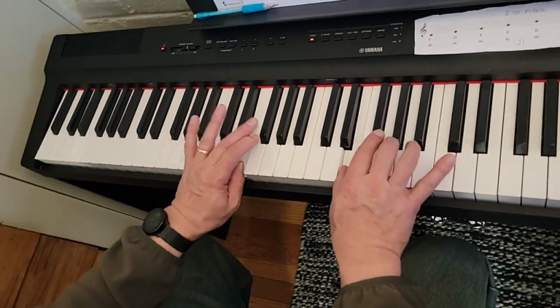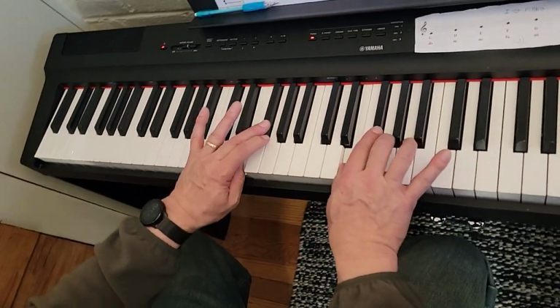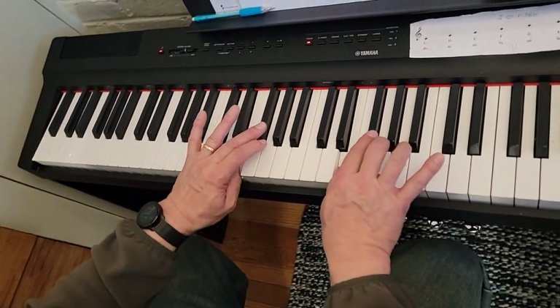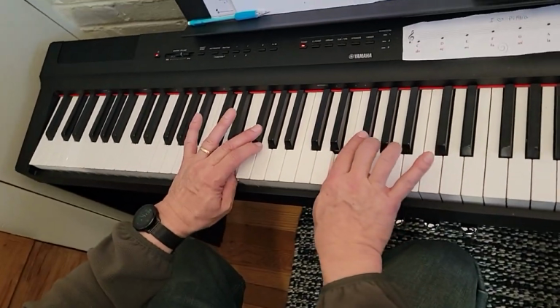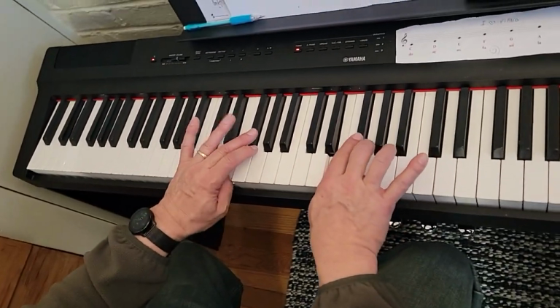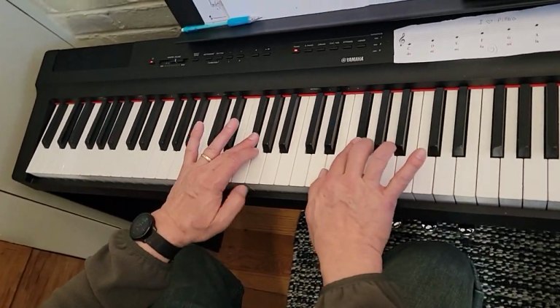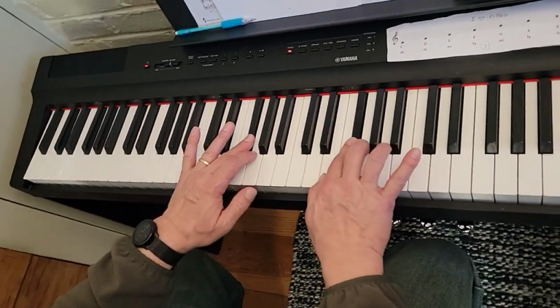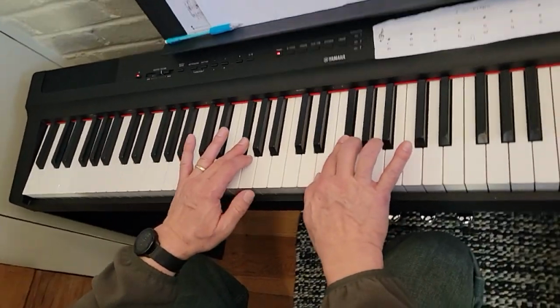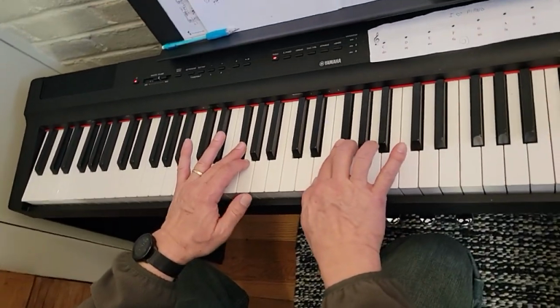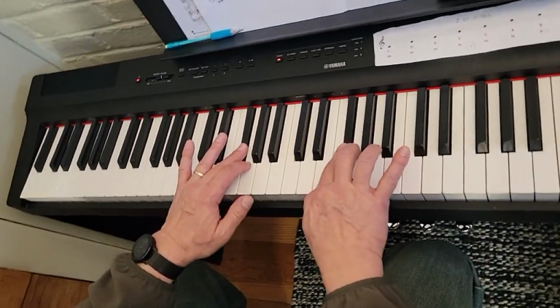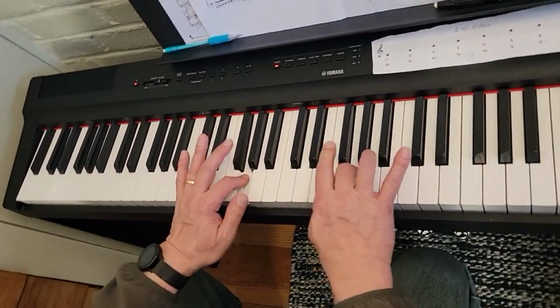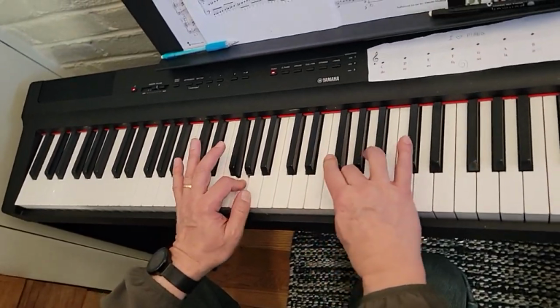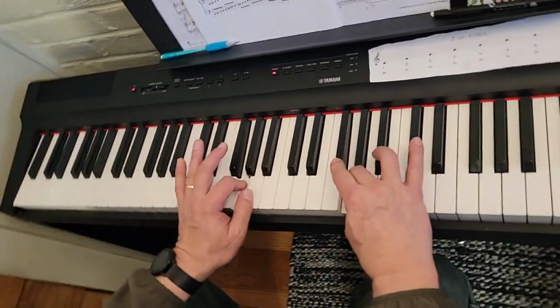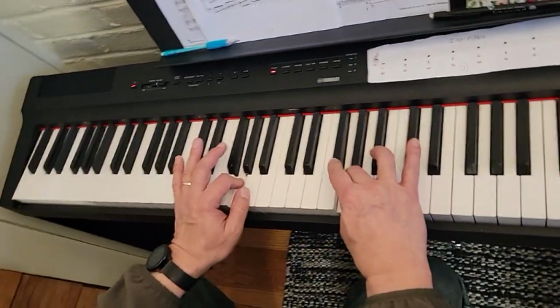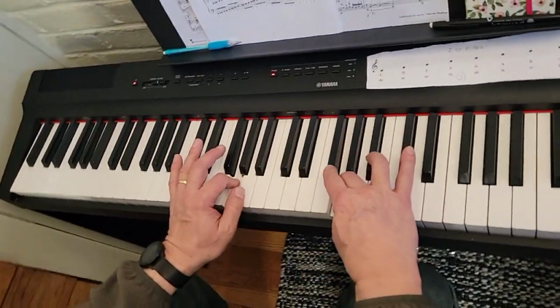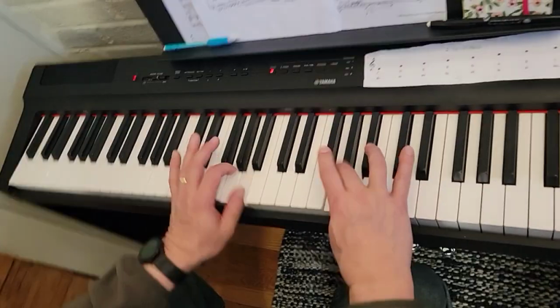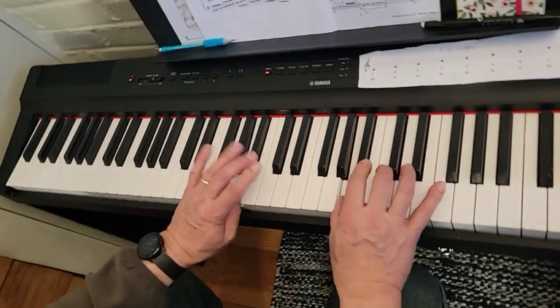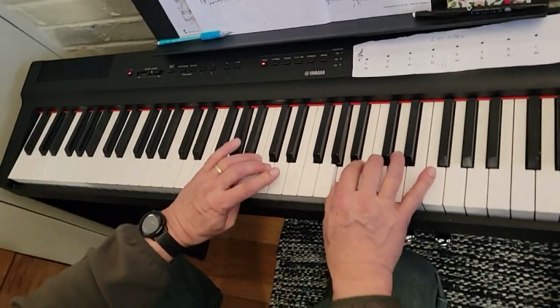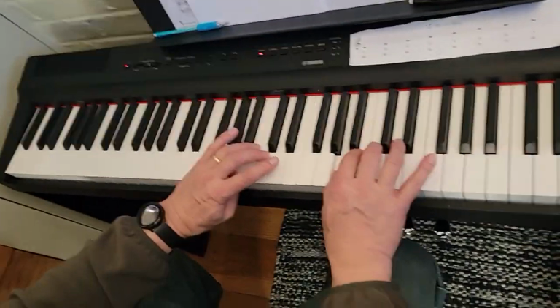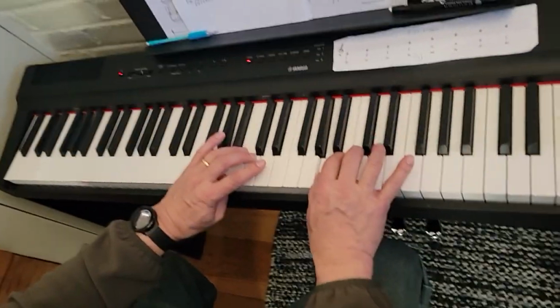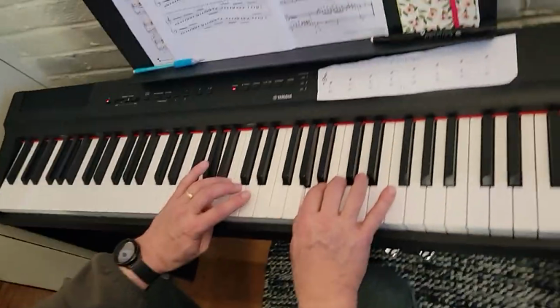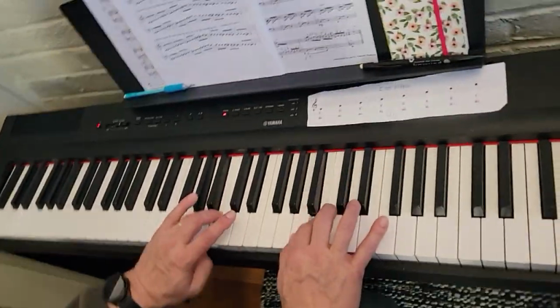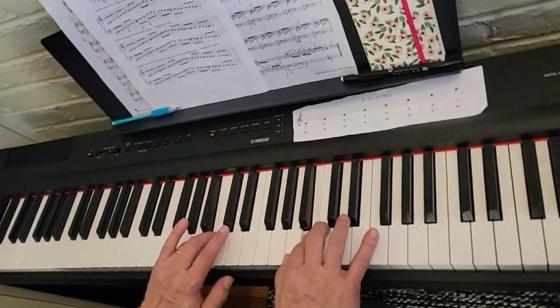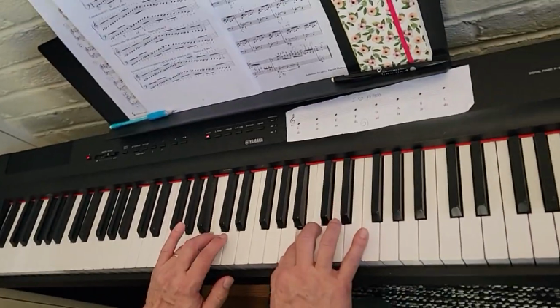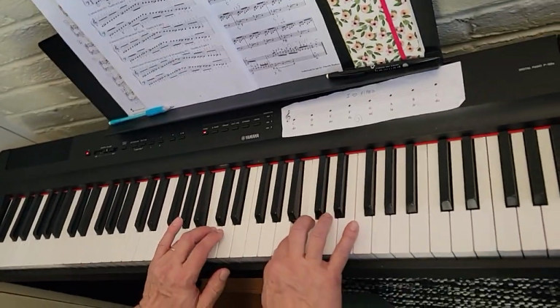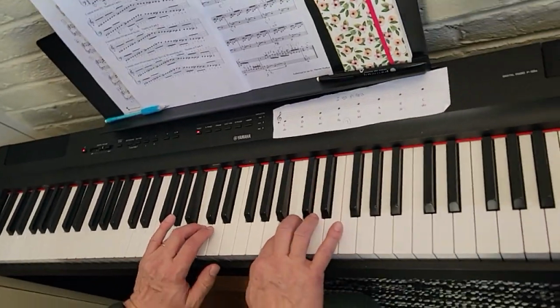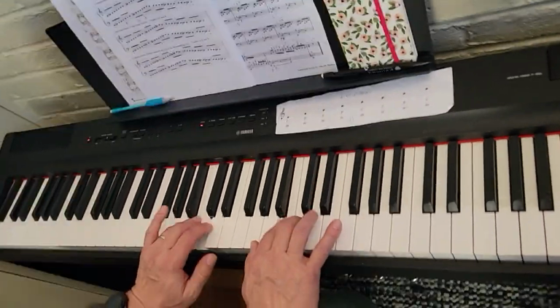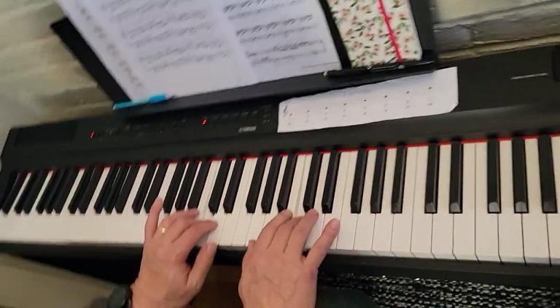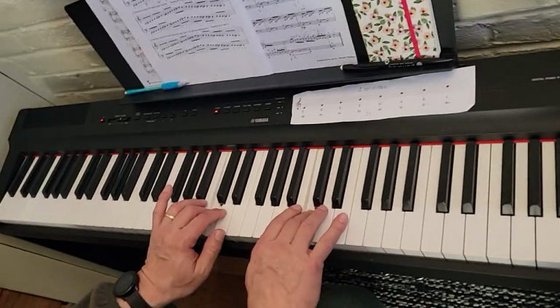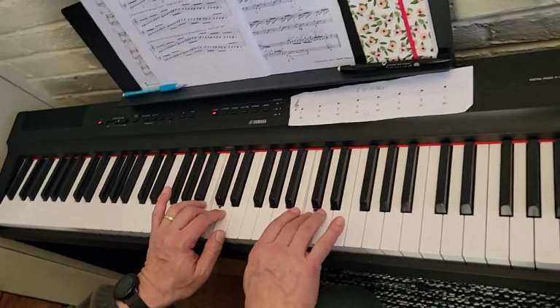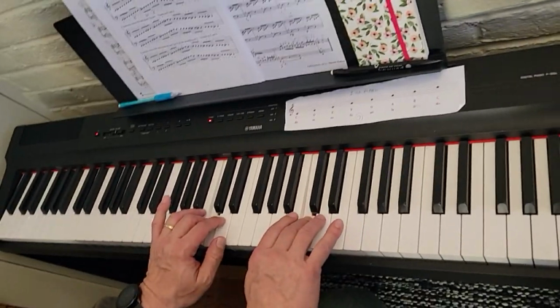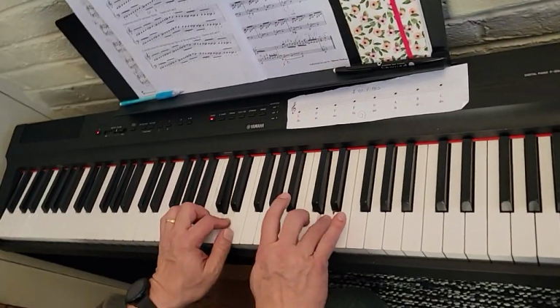Three over on F sharp, thumbs on A, four over on B, C, D.